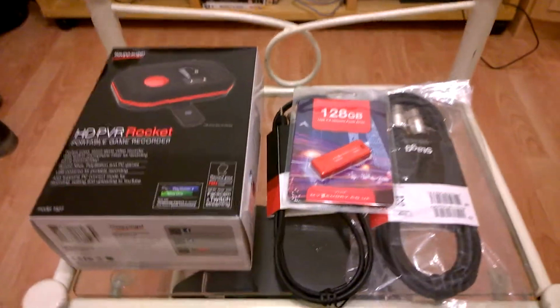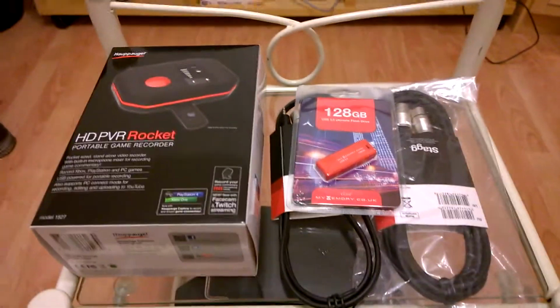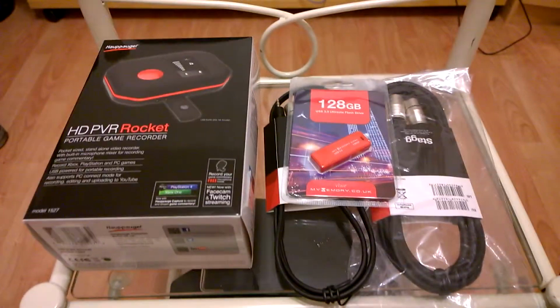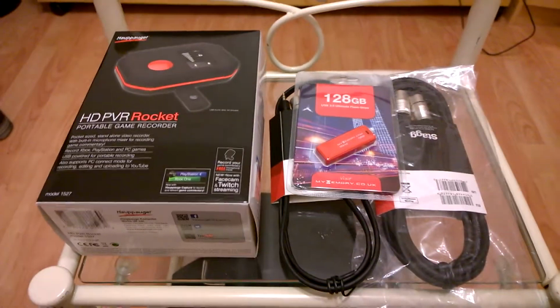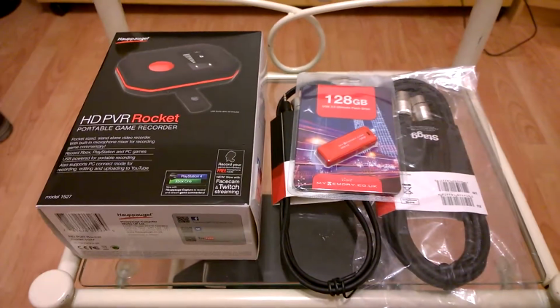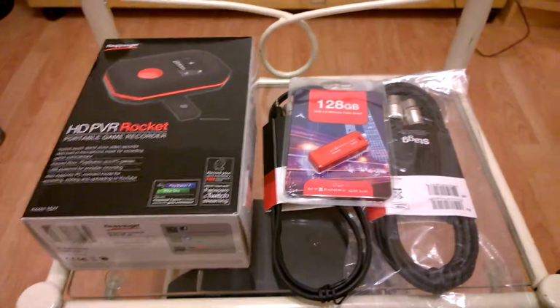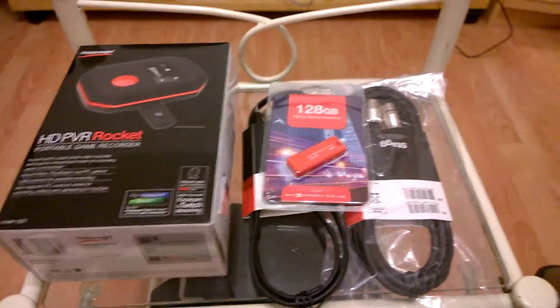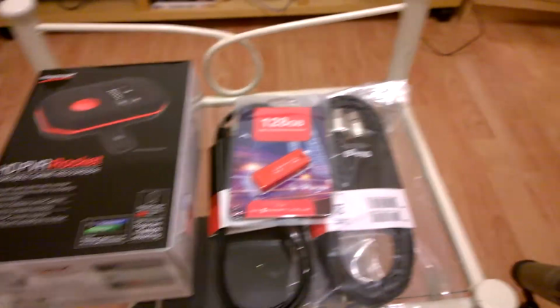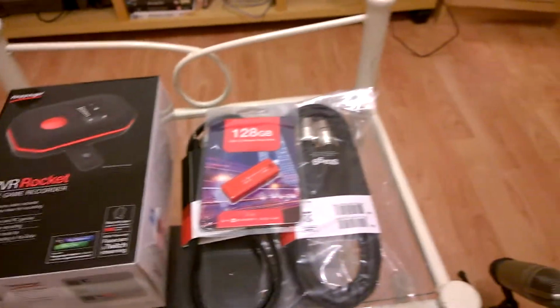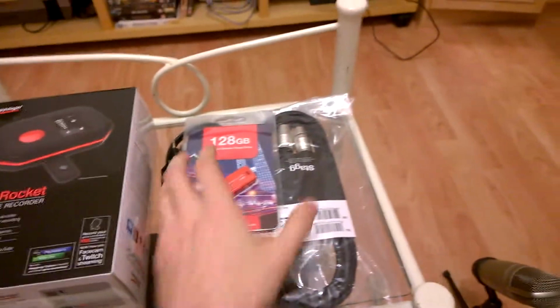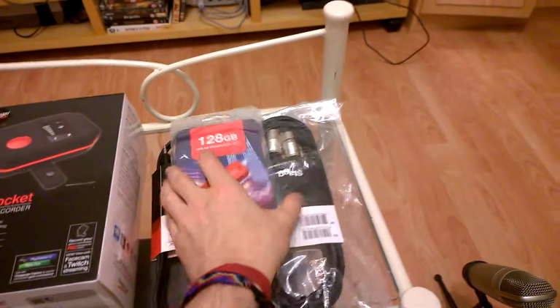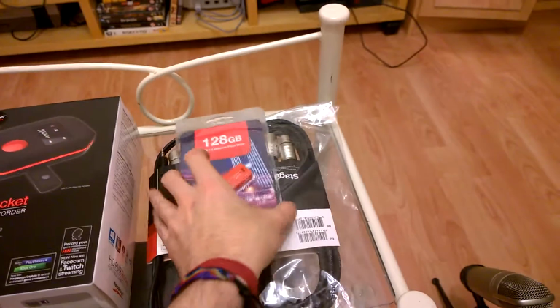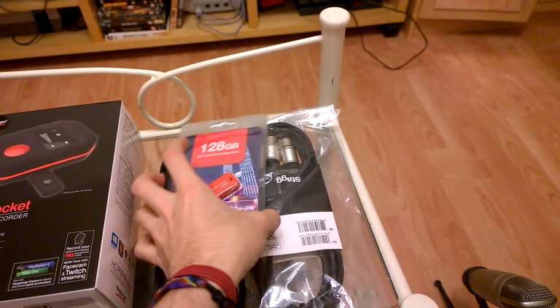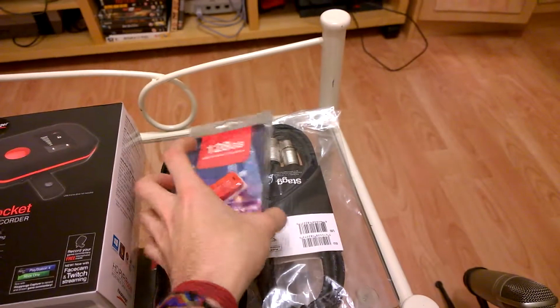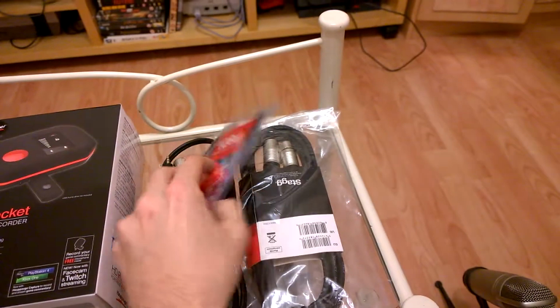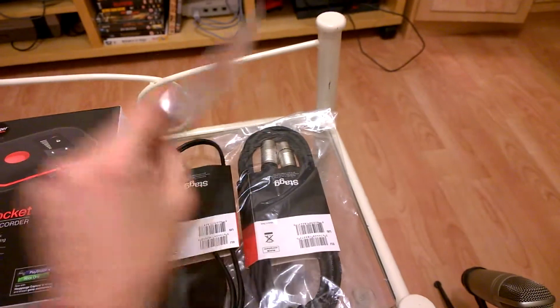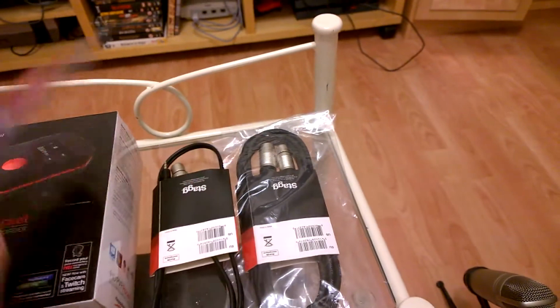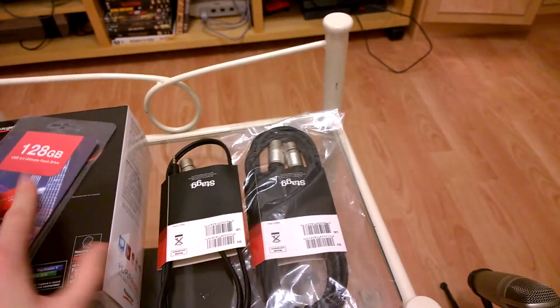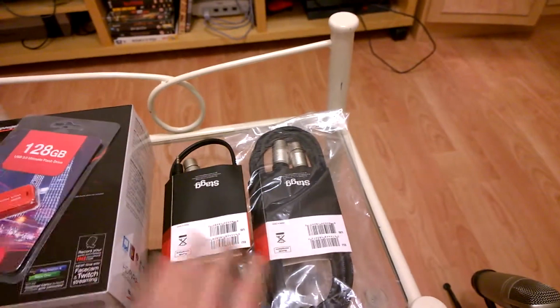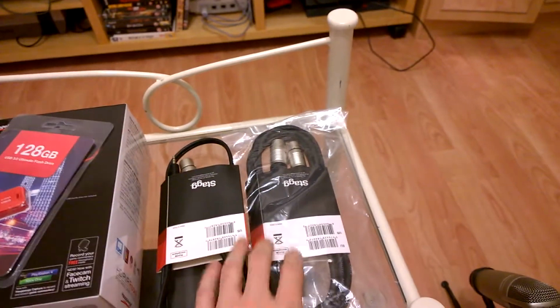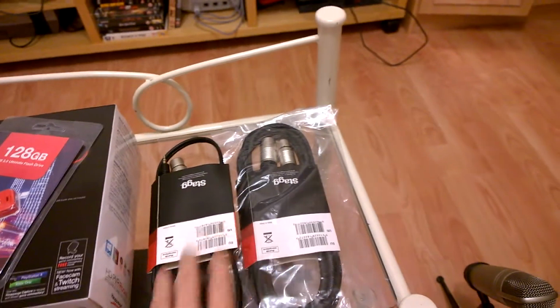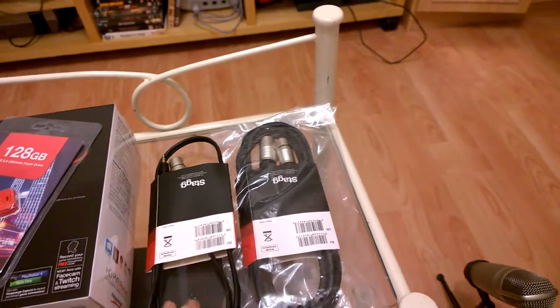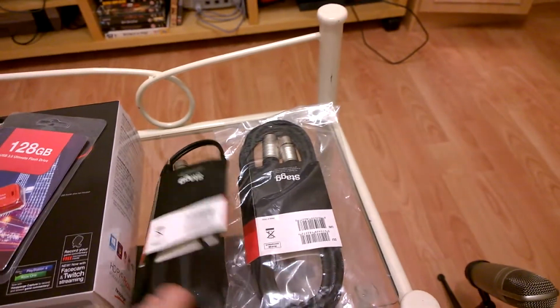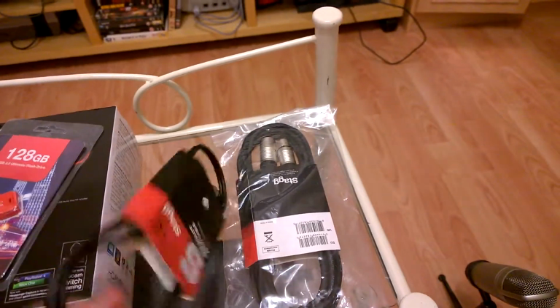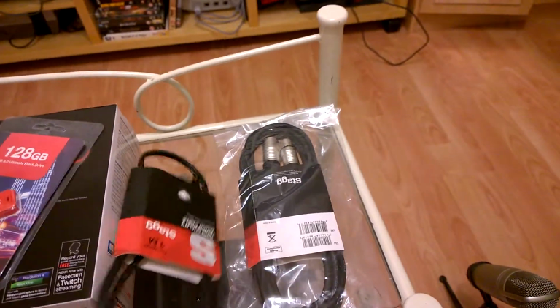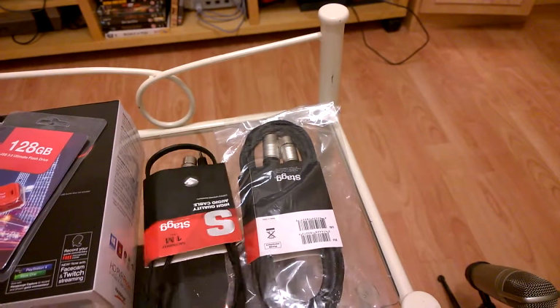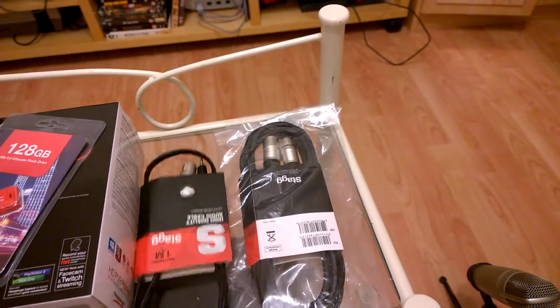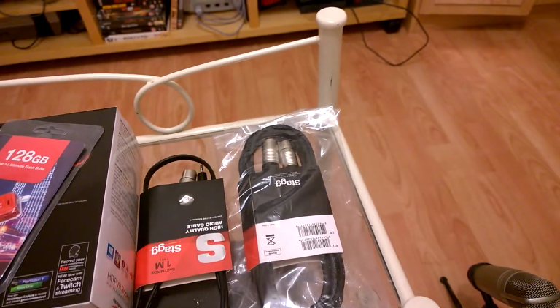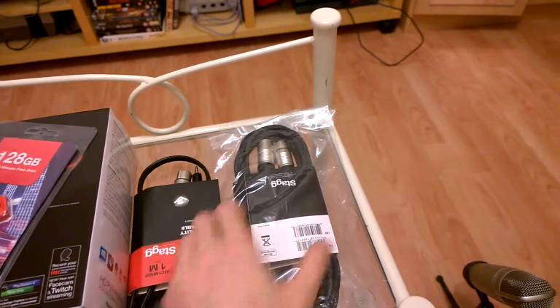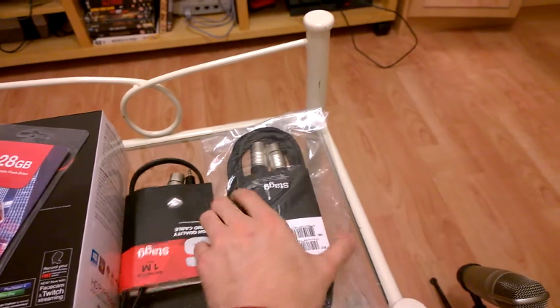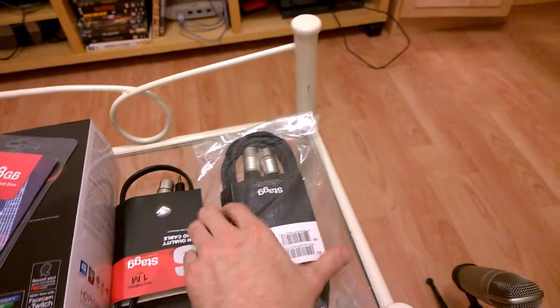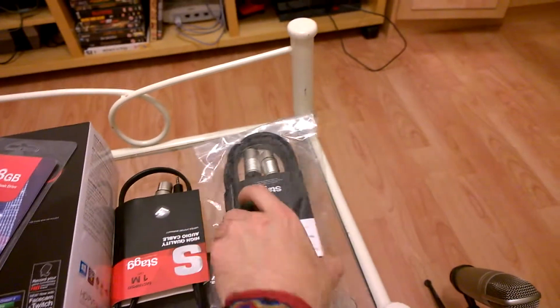Now, since condenser microphones normally use — well, studio ones that you connect to your mixers.